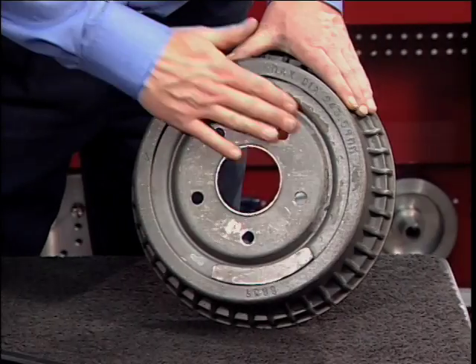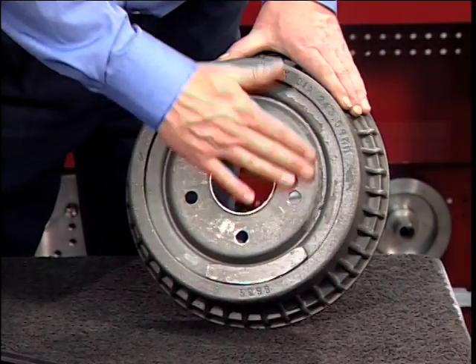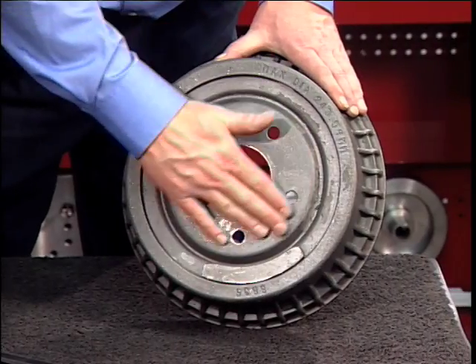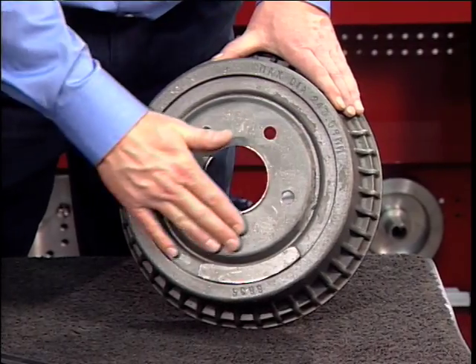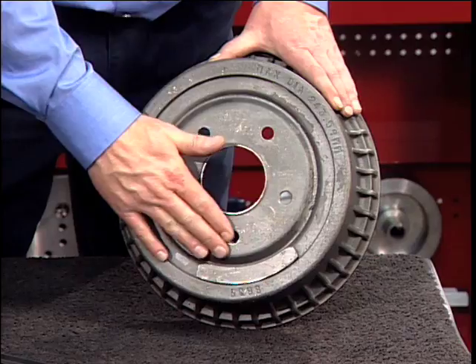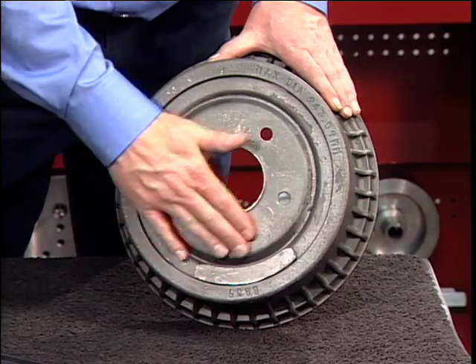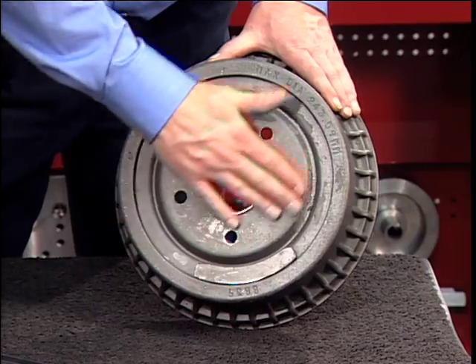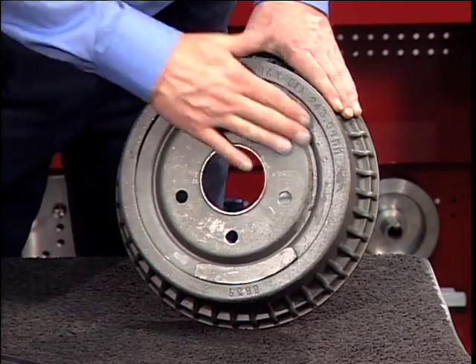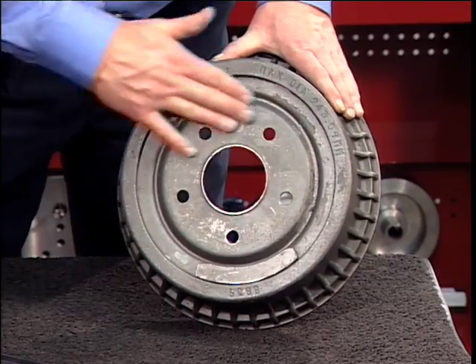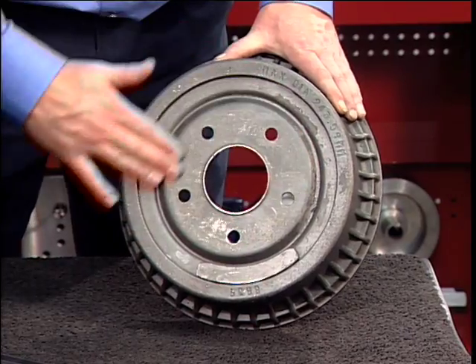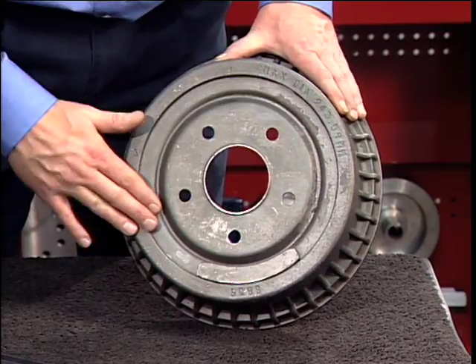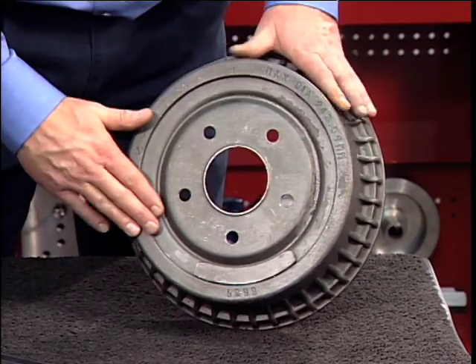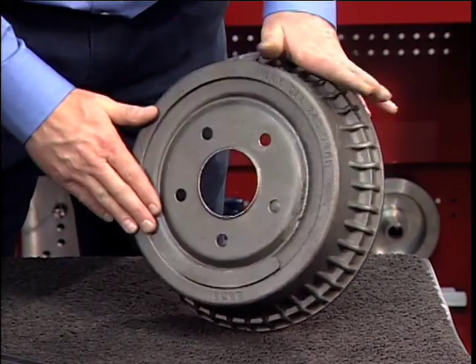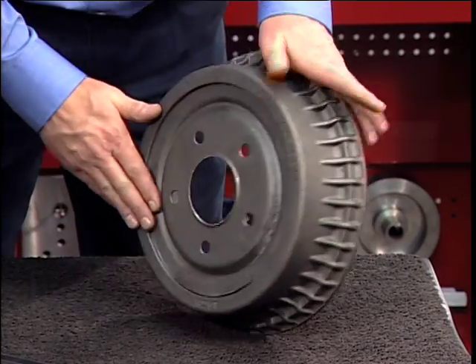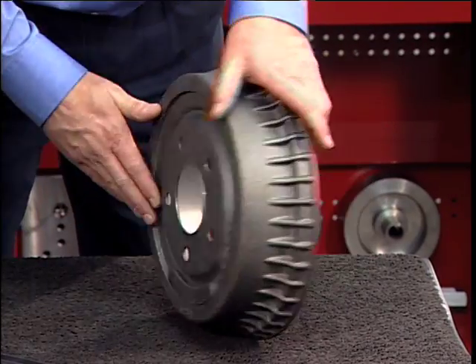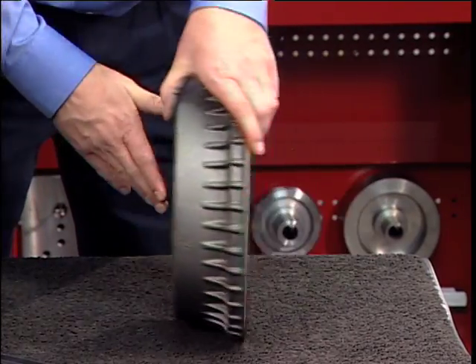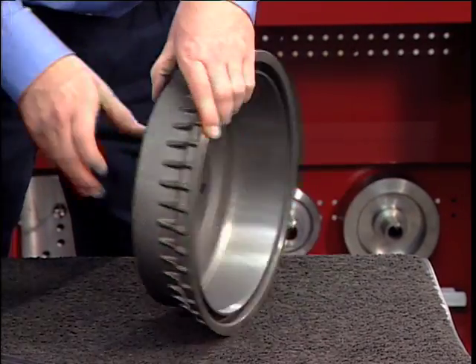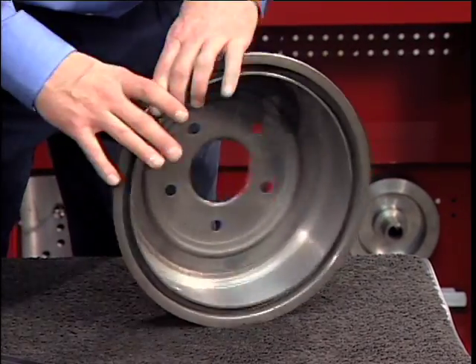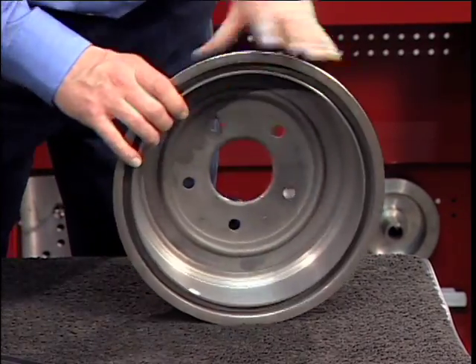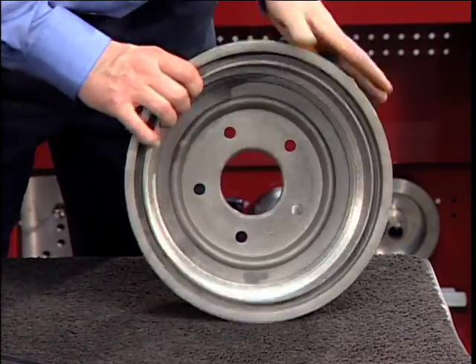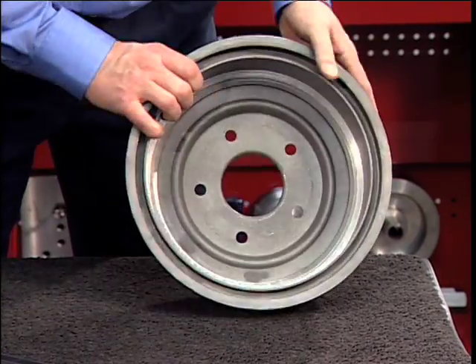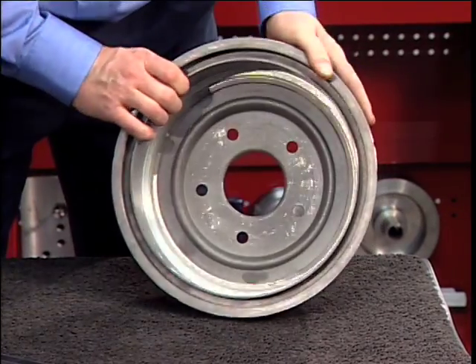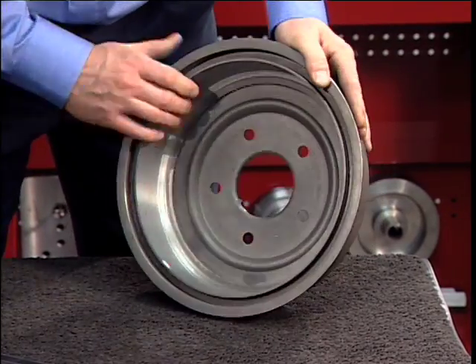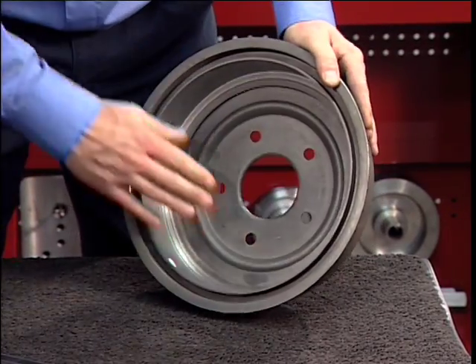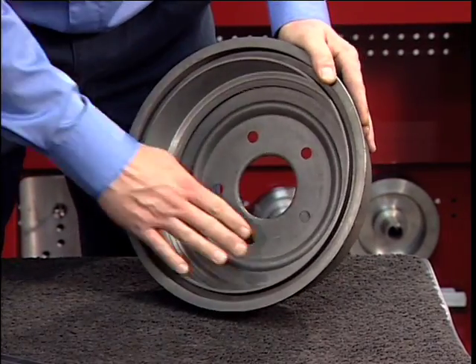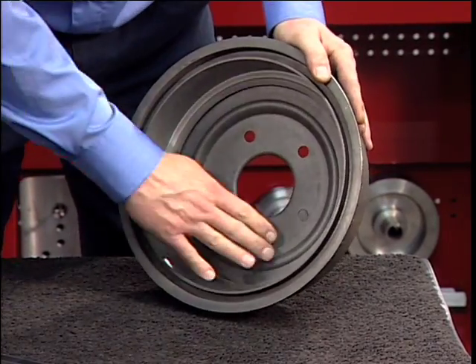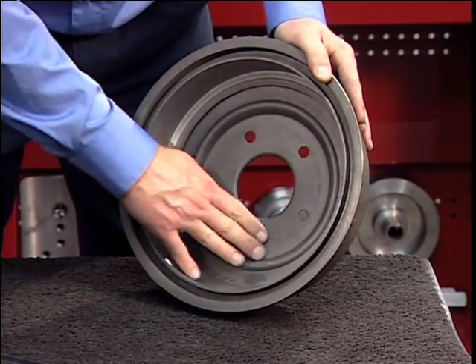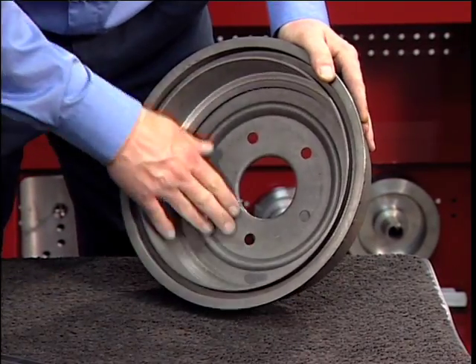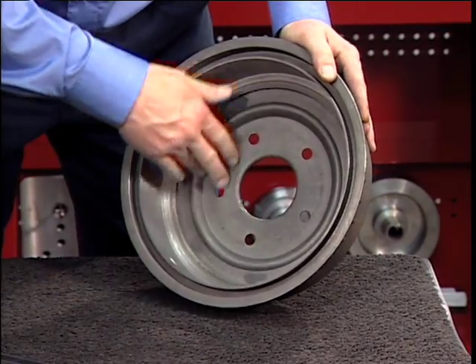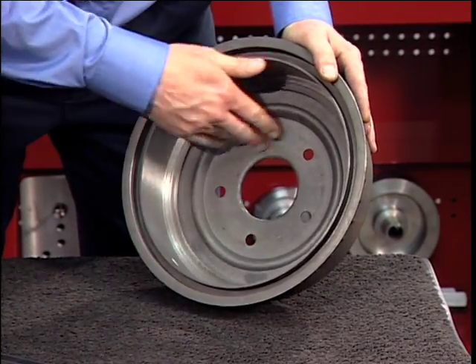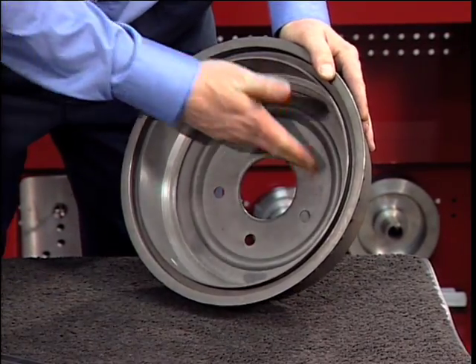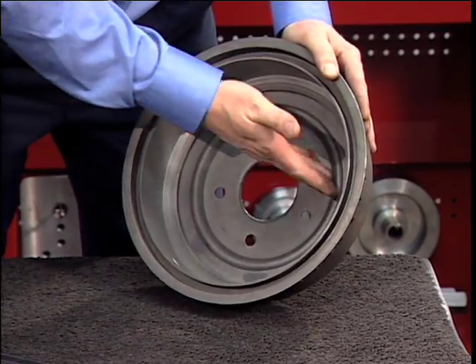Inspect the brake drum. Do not attempt to machine a drum that is damaged or in poor condition.